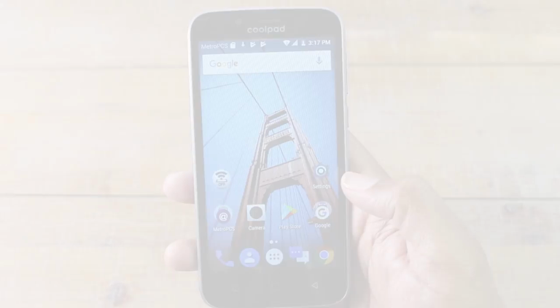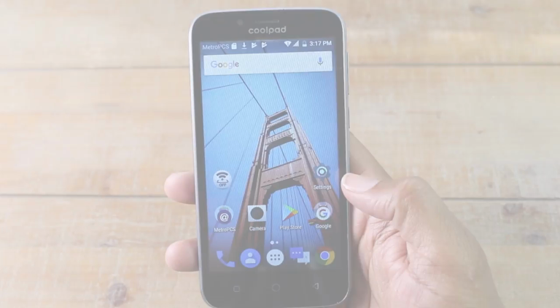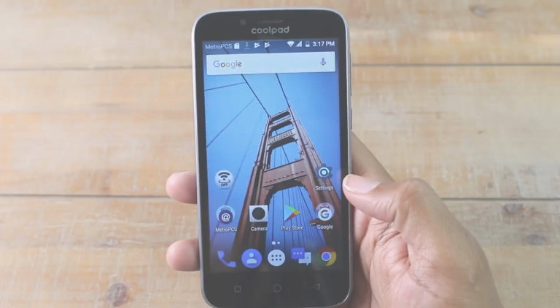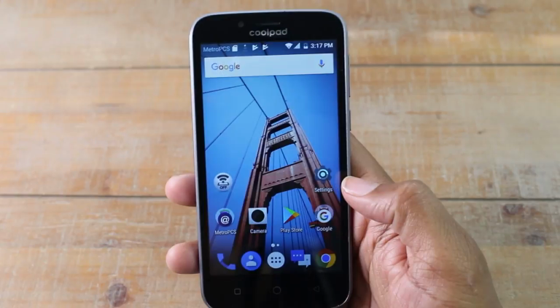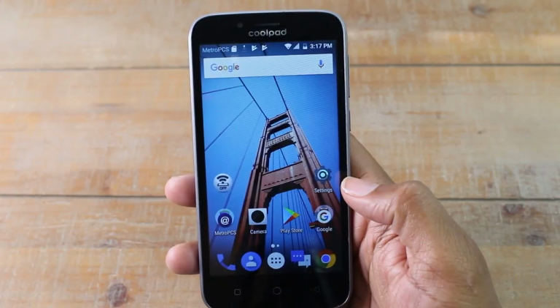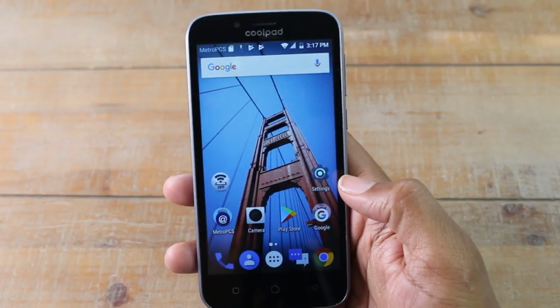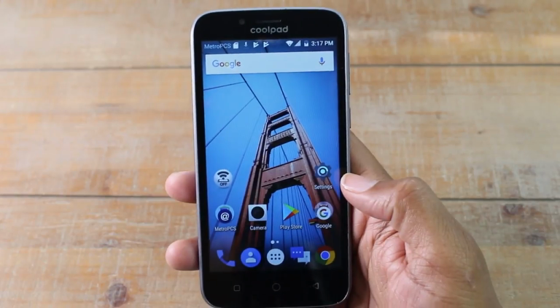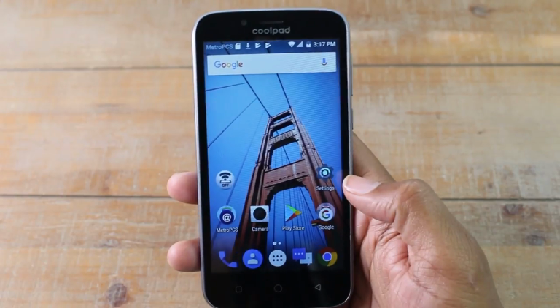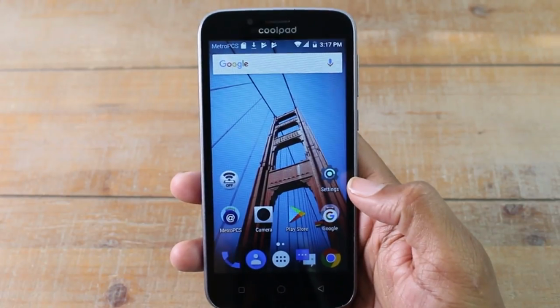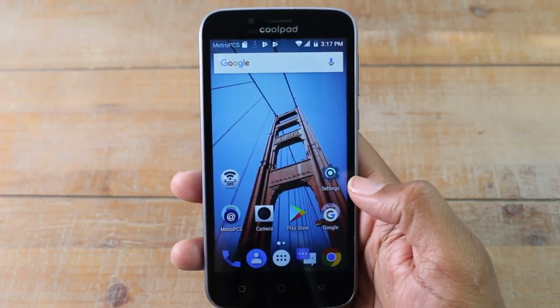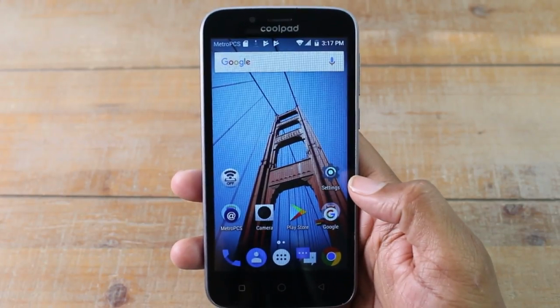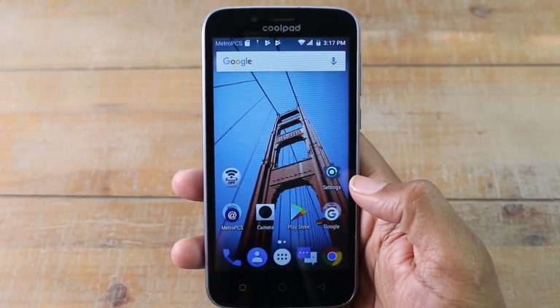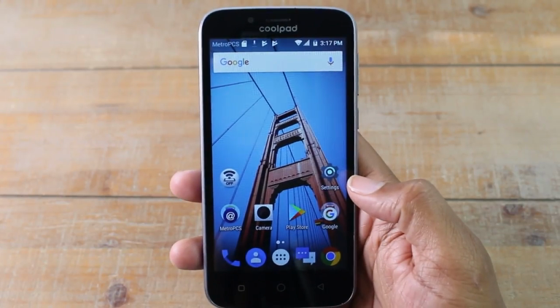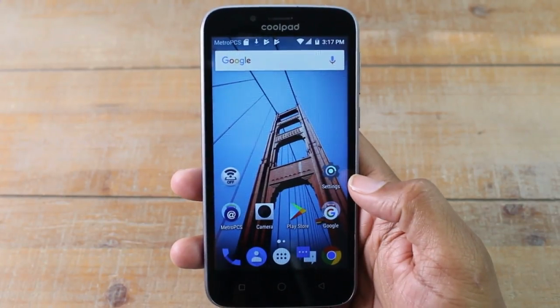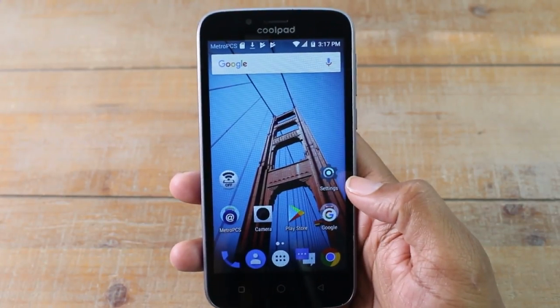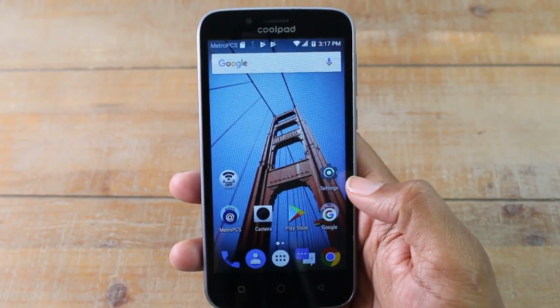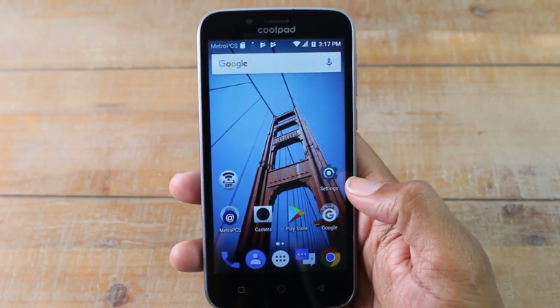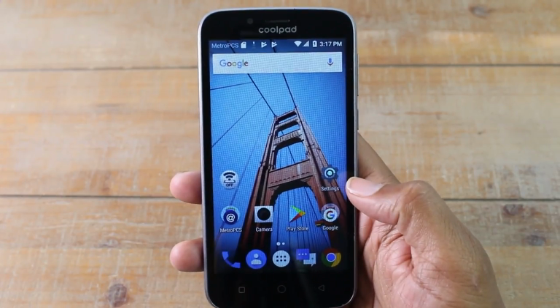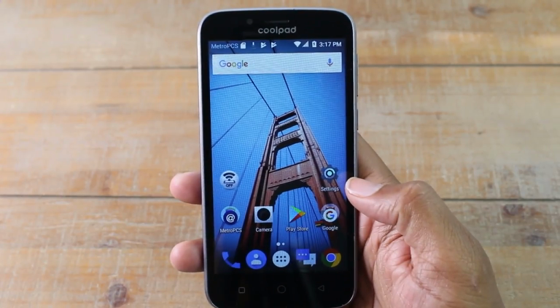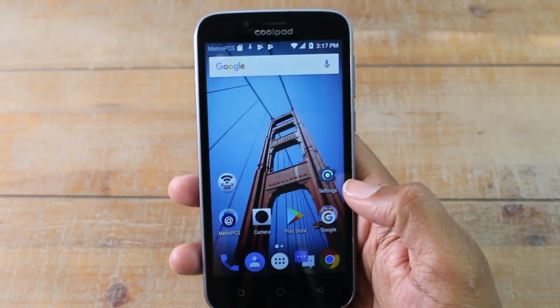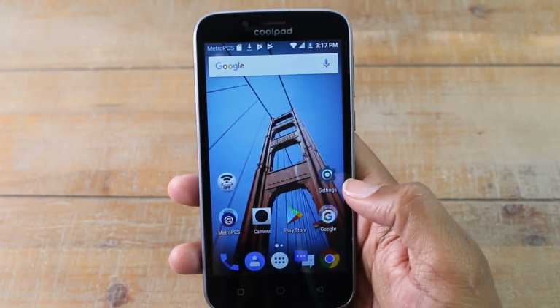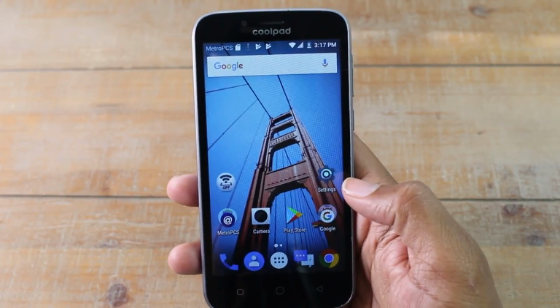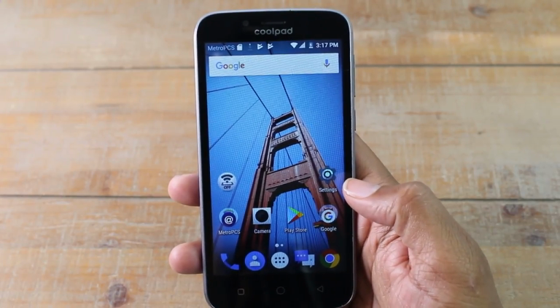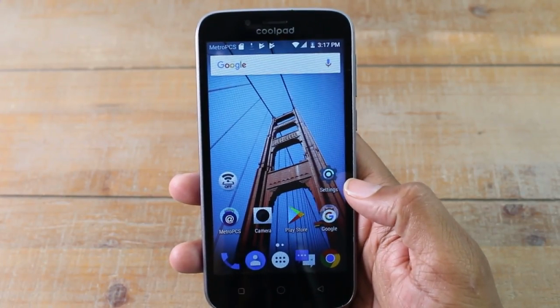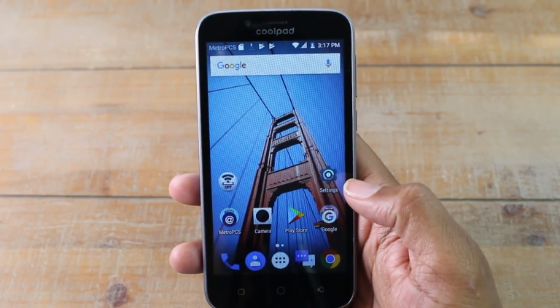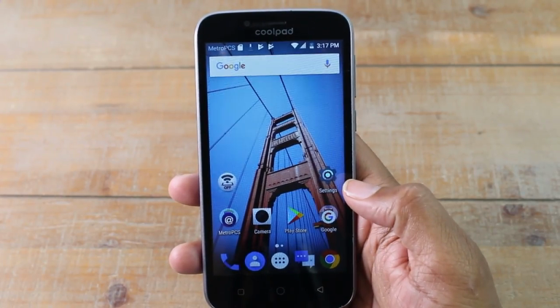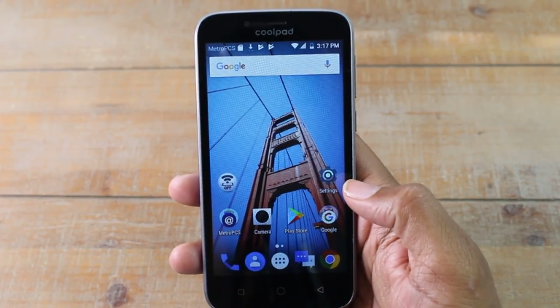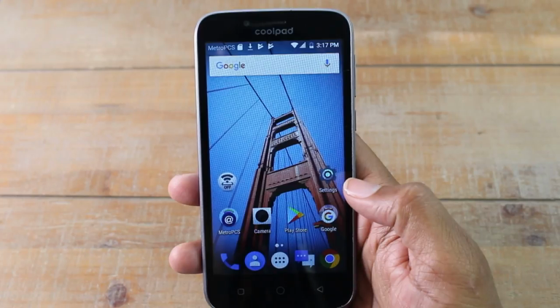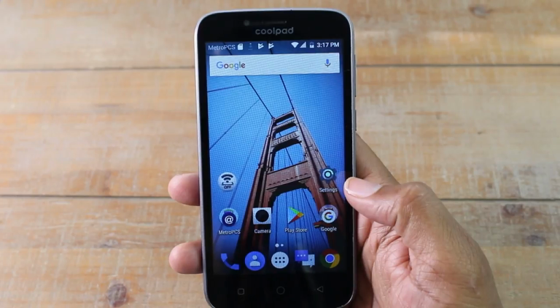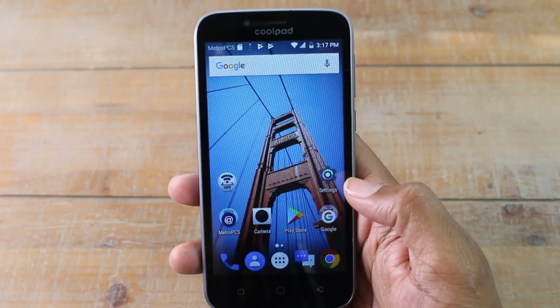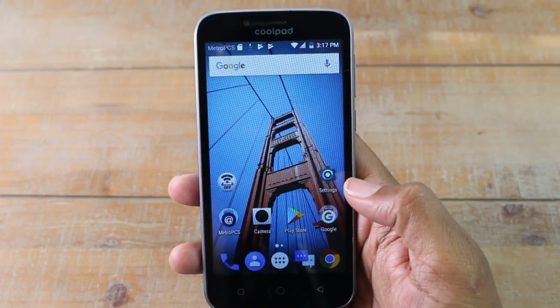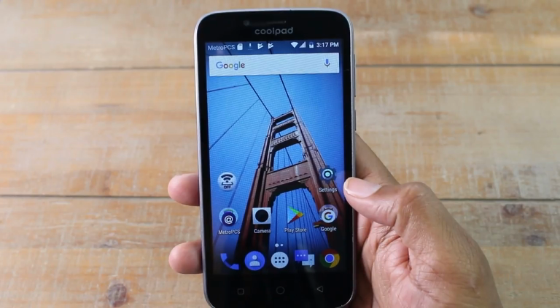Hey guys, Wayne here from H2Tech videos. Today I want to go over some hidden features on the Coolpad Defiant.